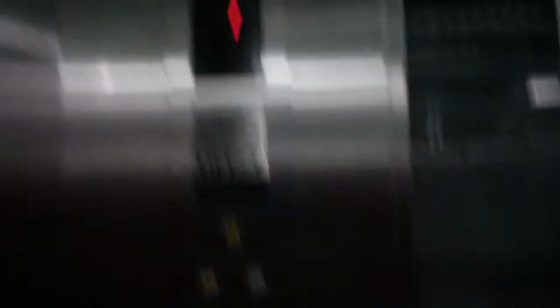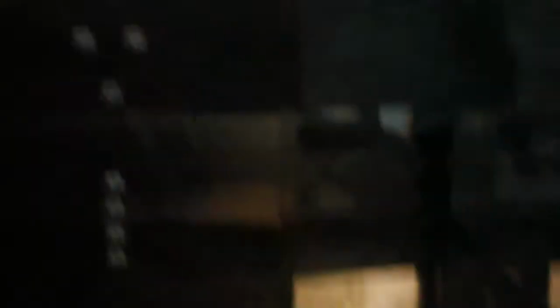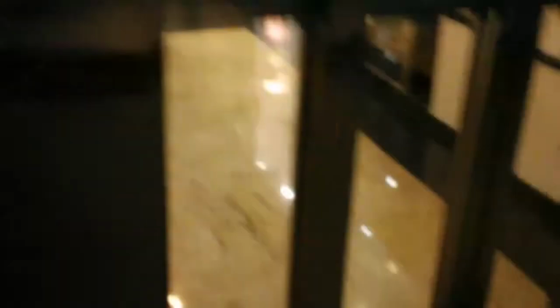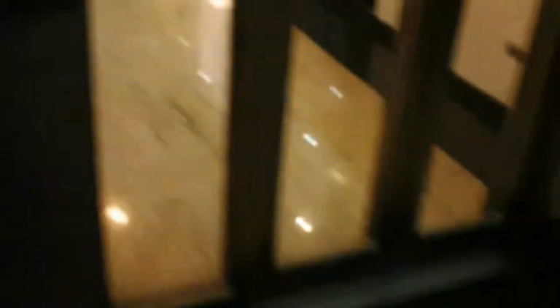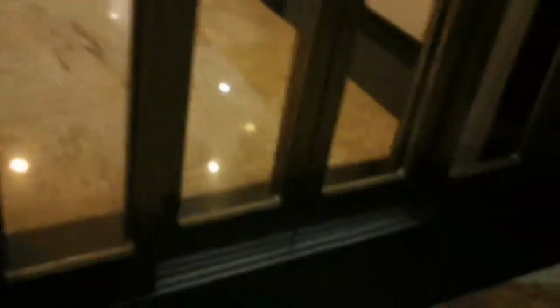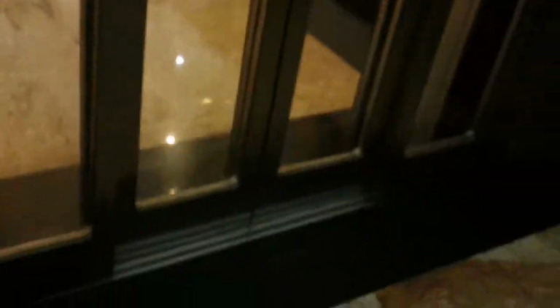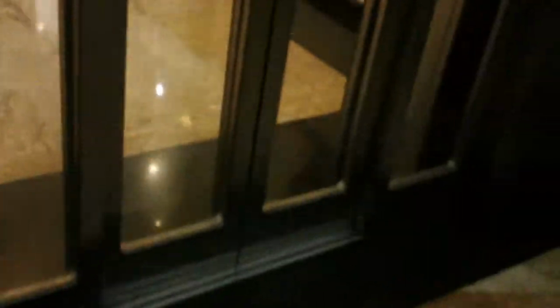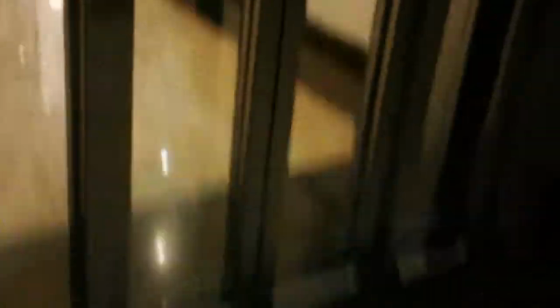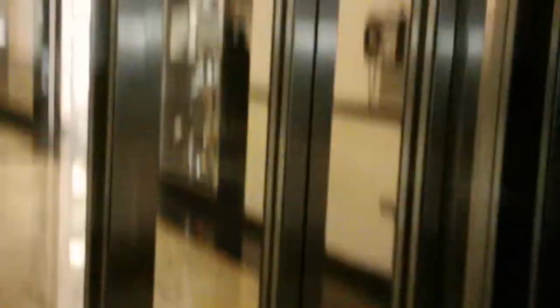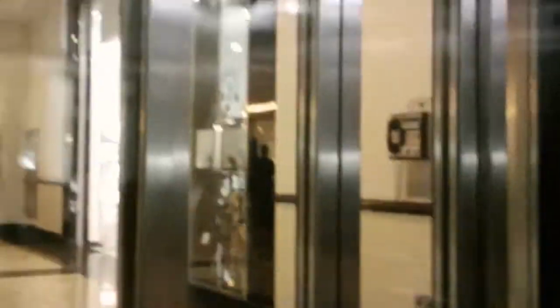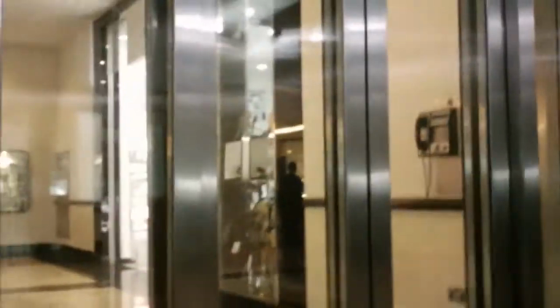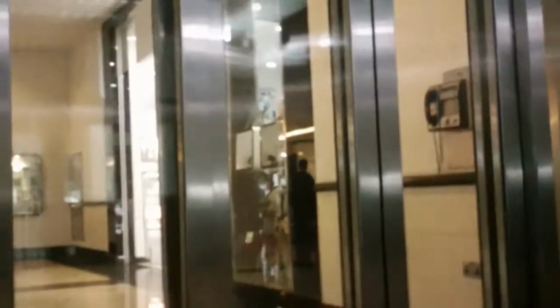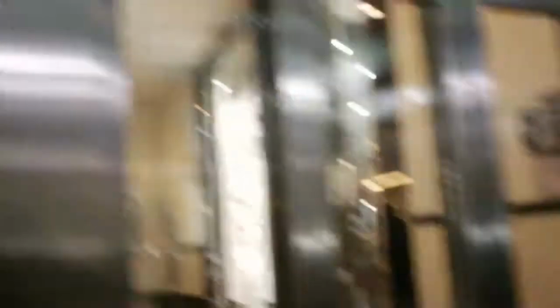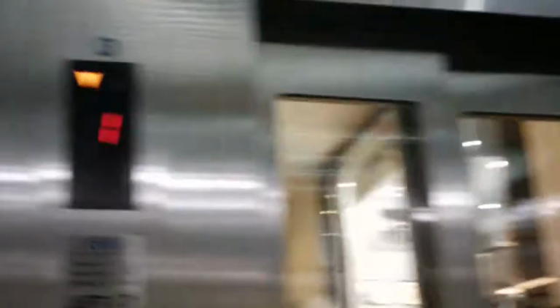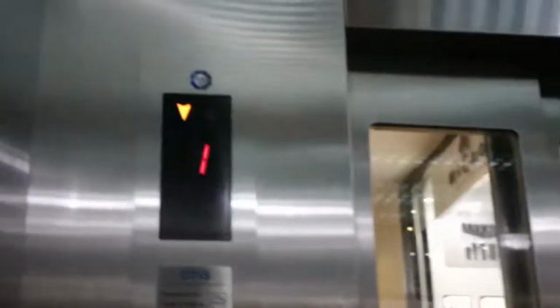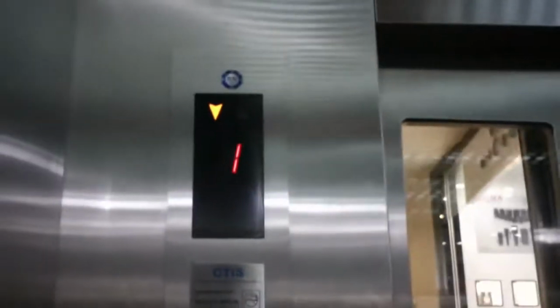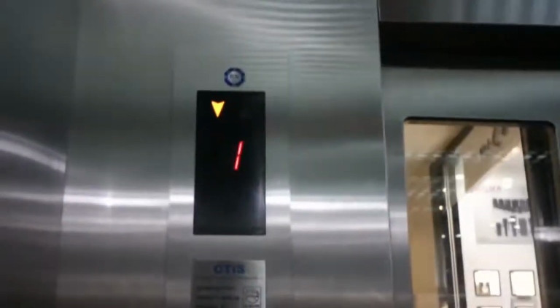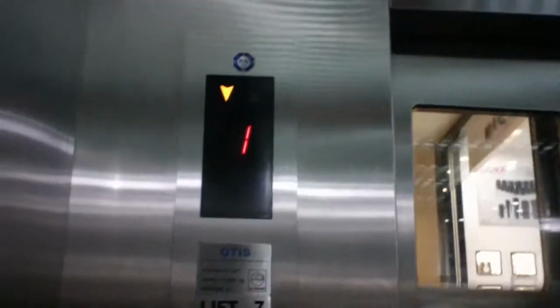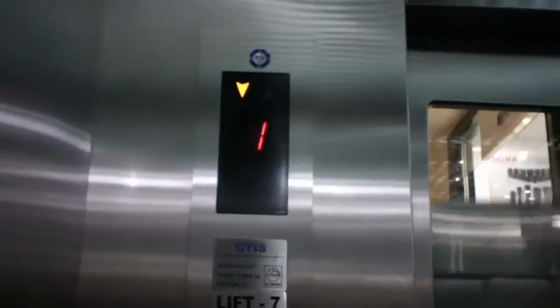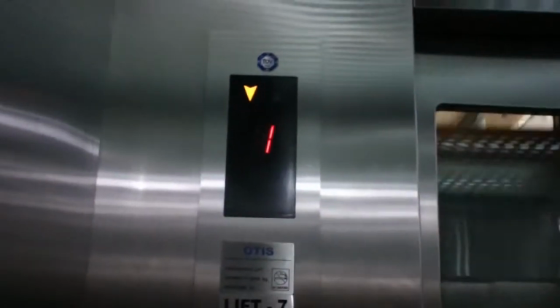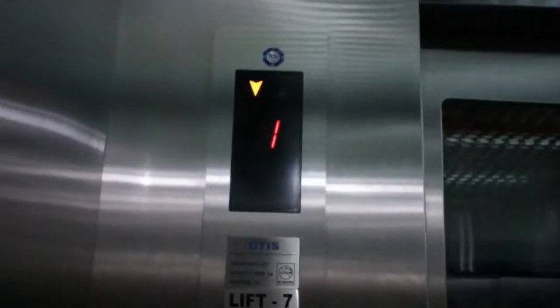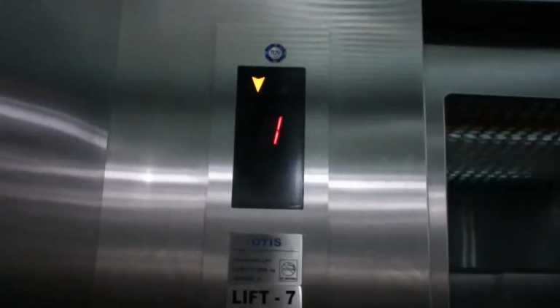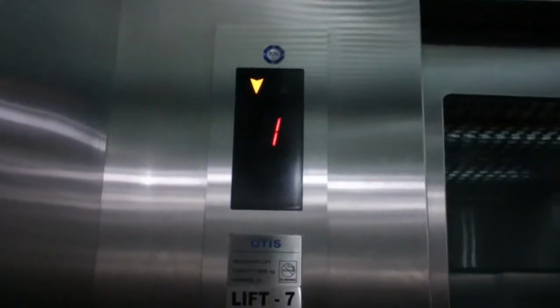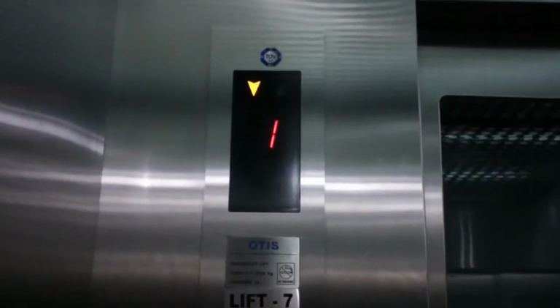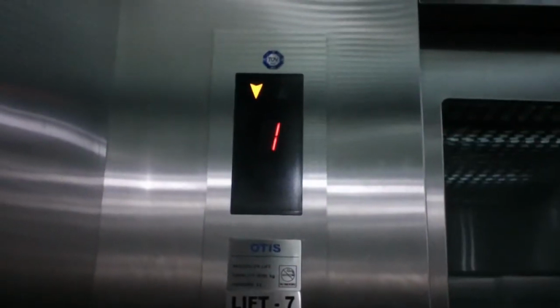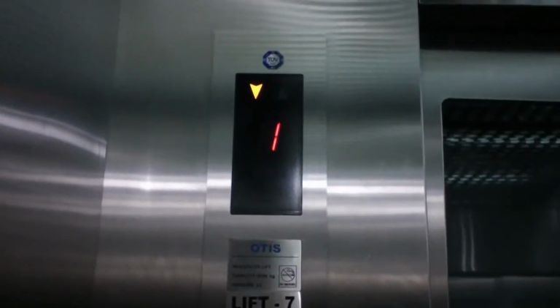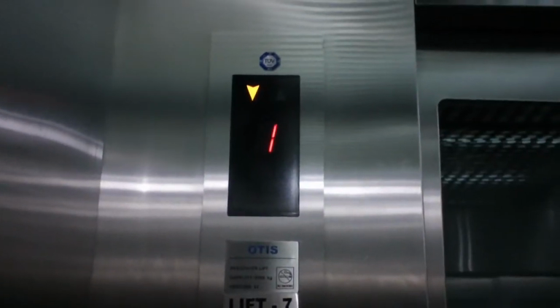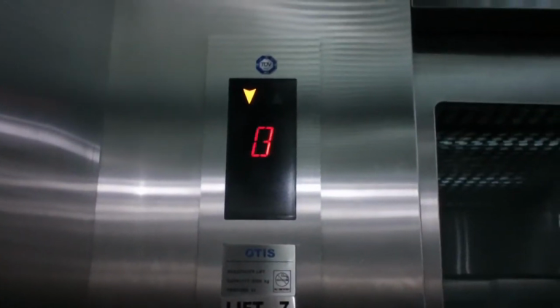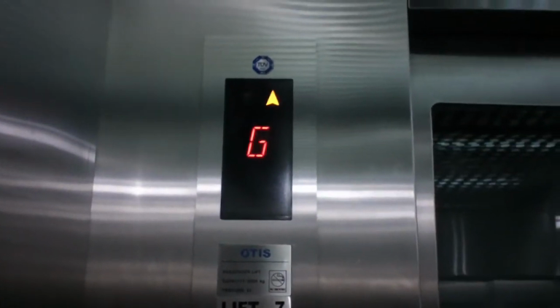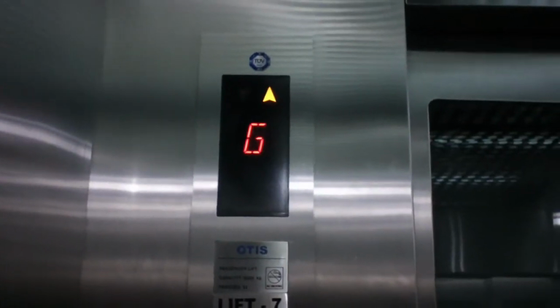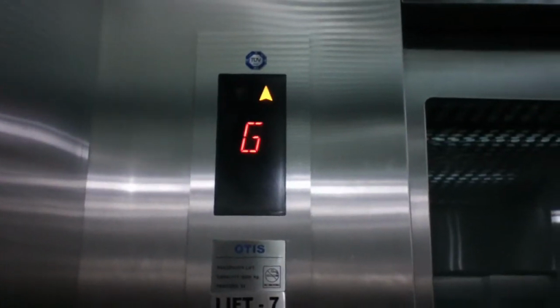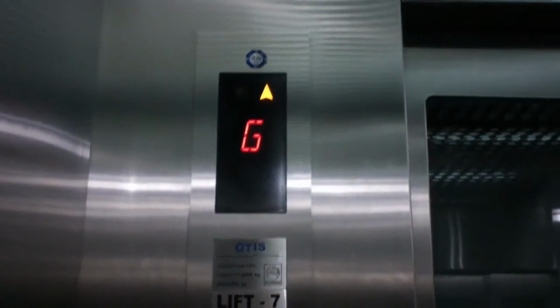I really like this indicator. One. Ground.